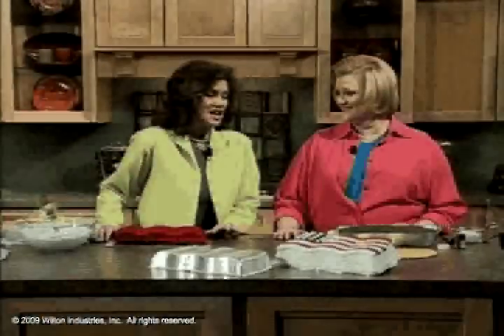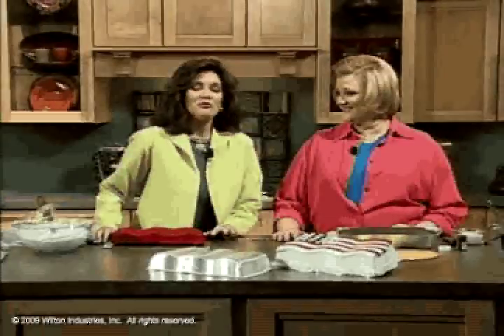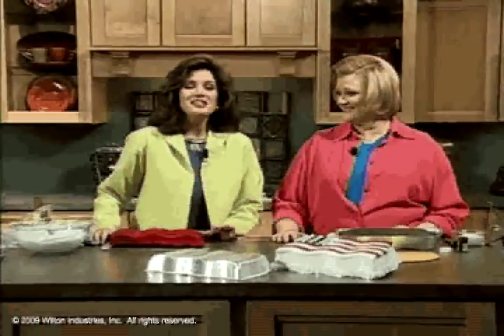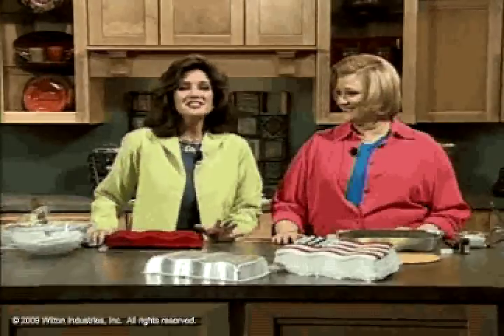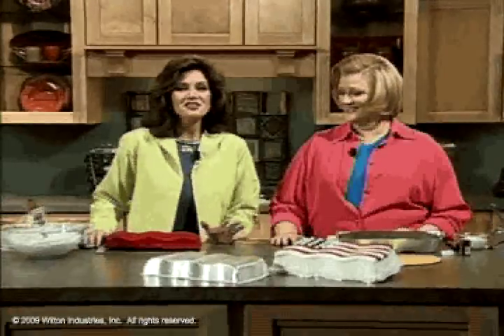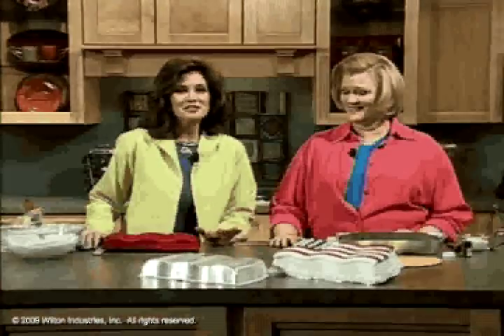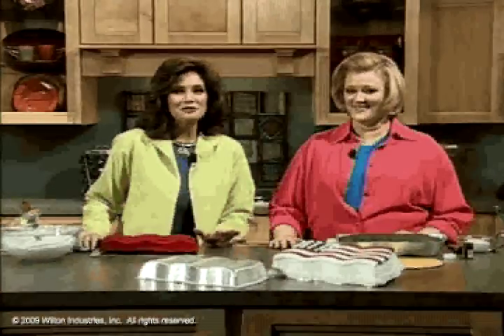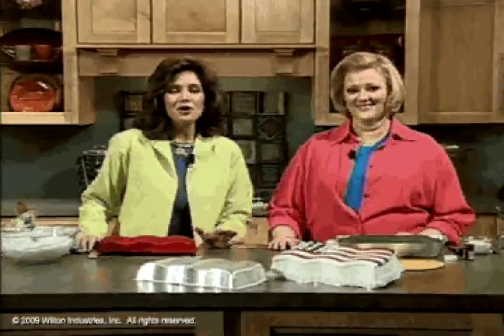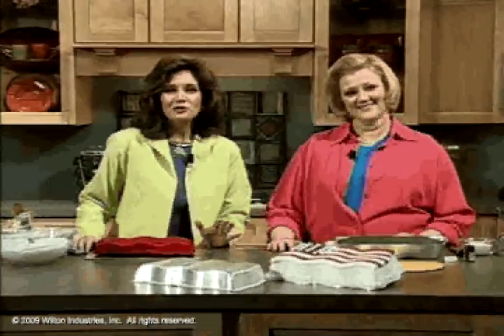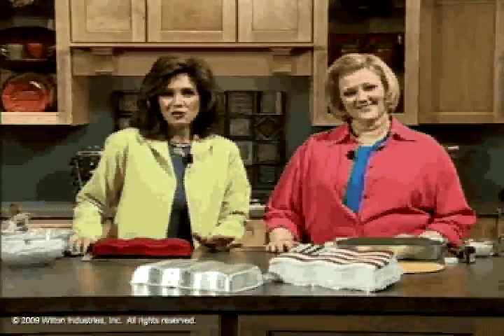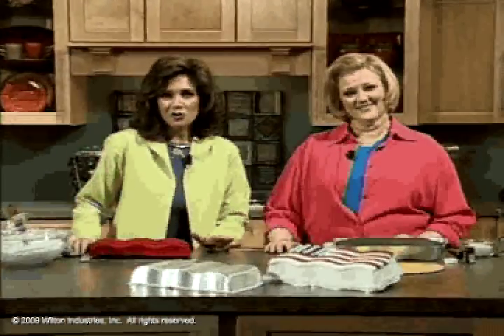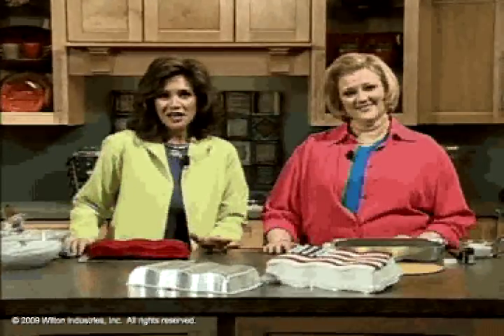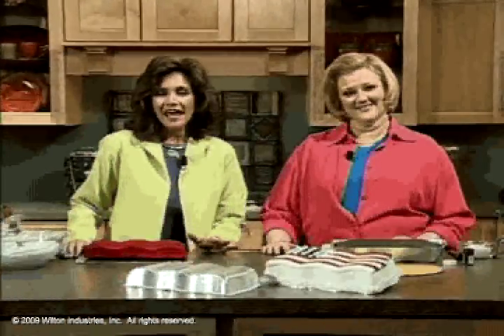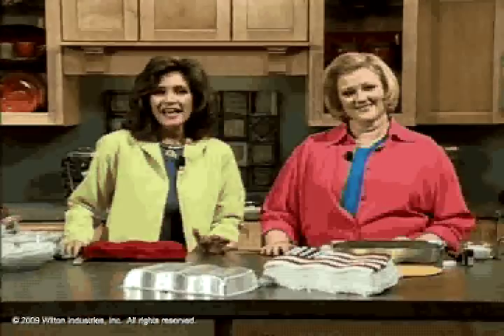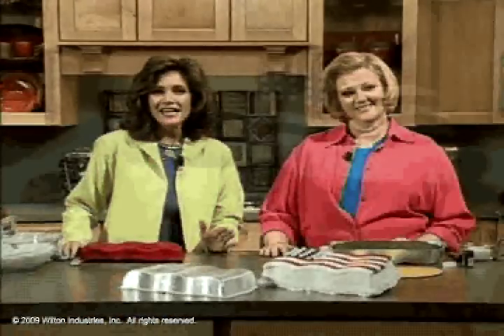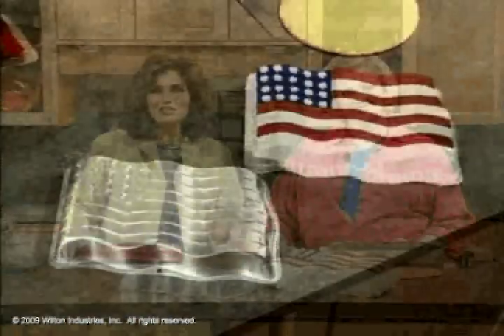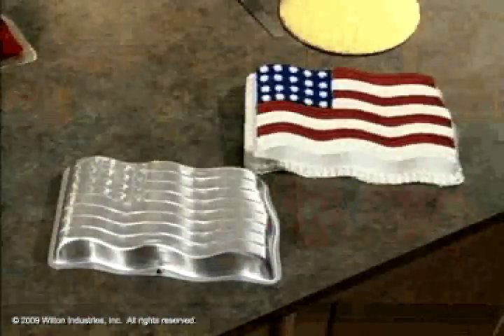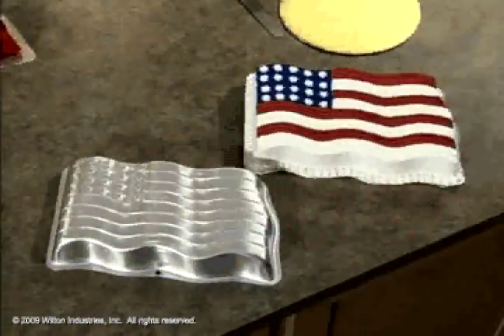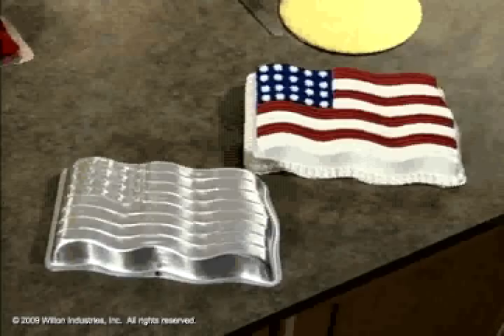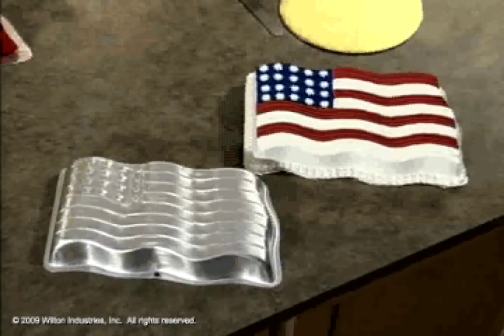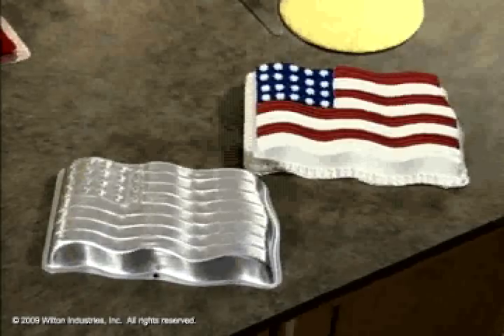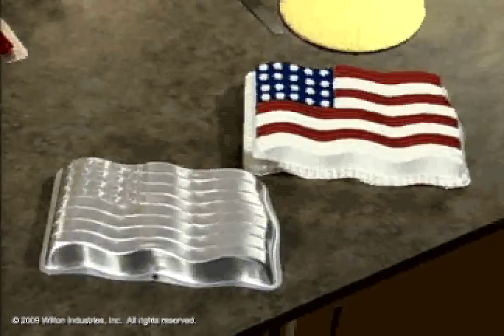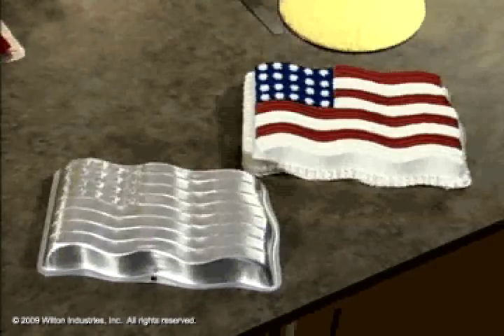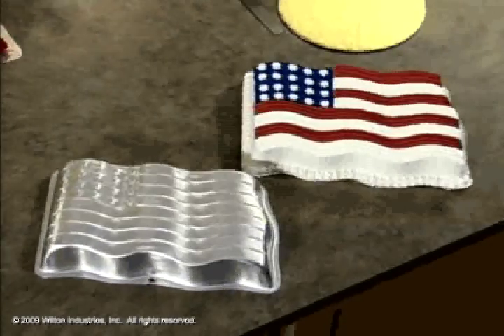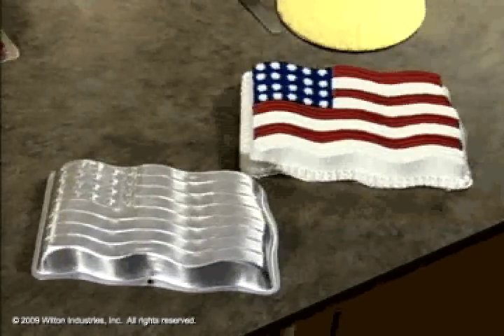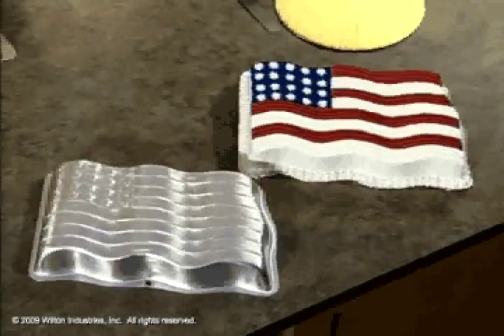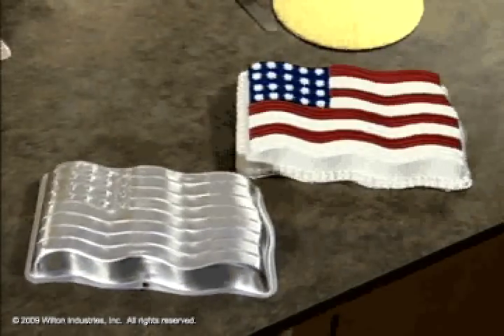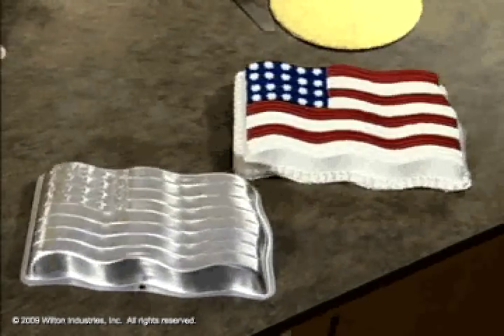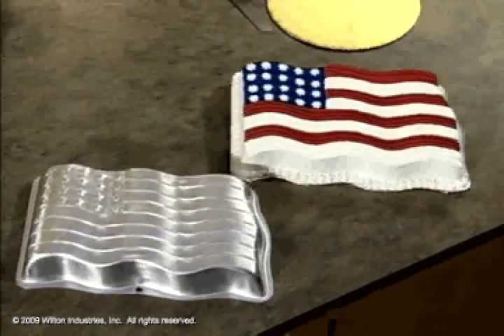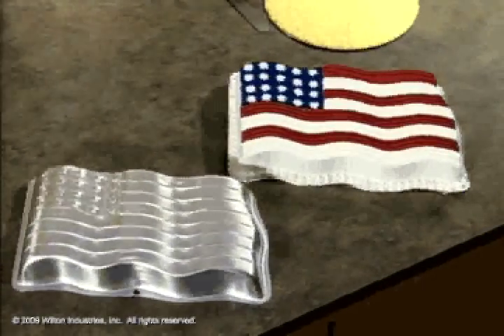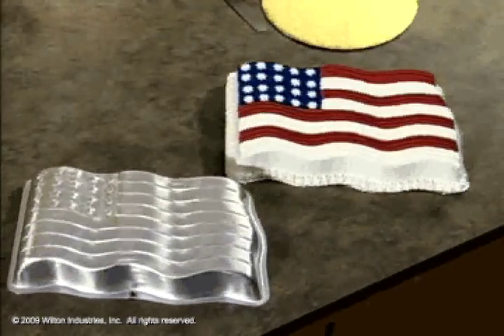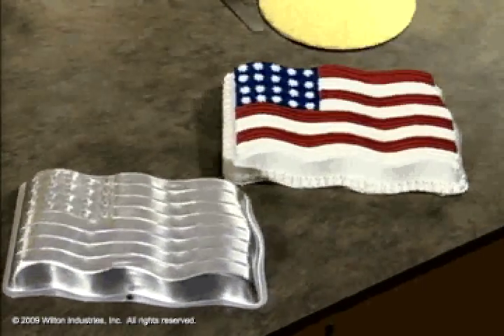This is our salute to Old Glory, and it is red, white, and blue through and through.